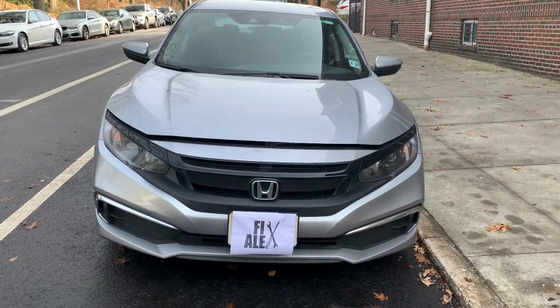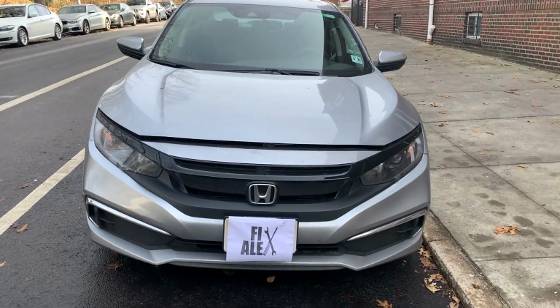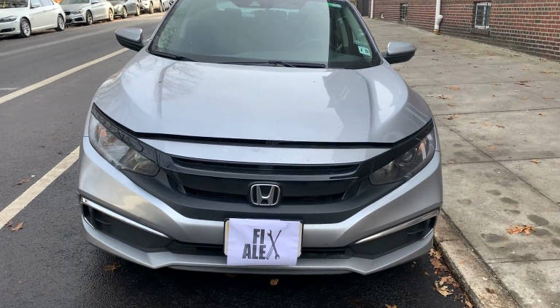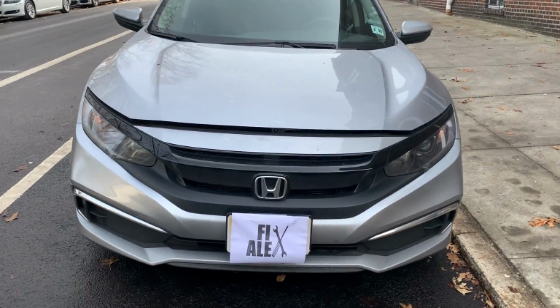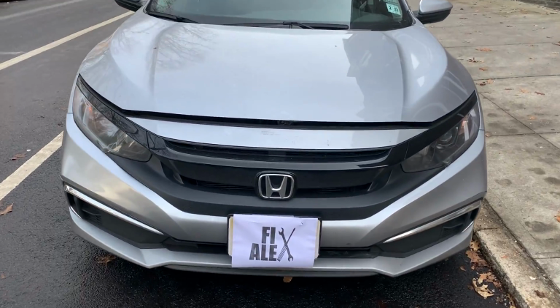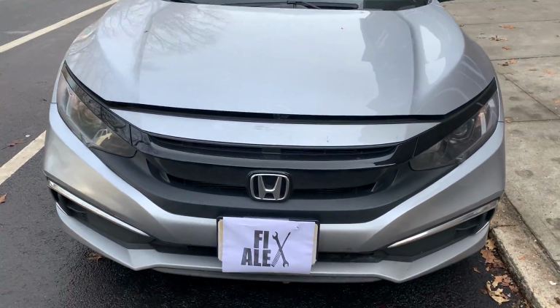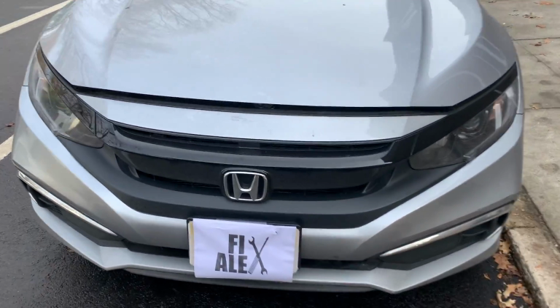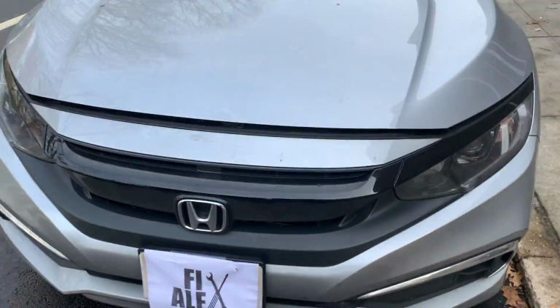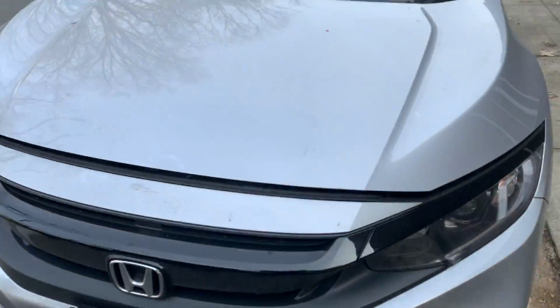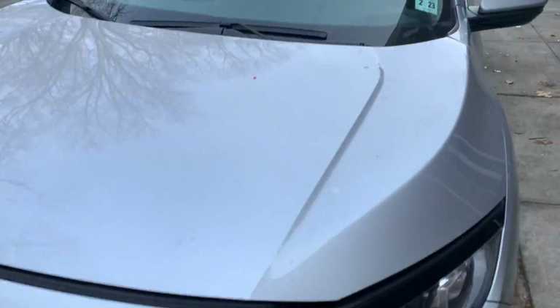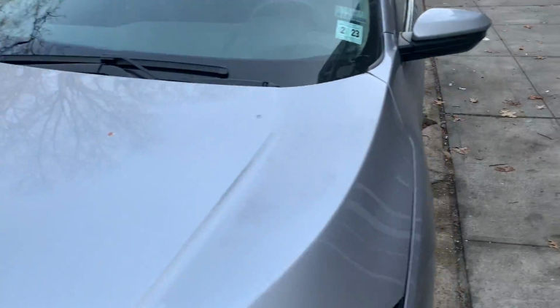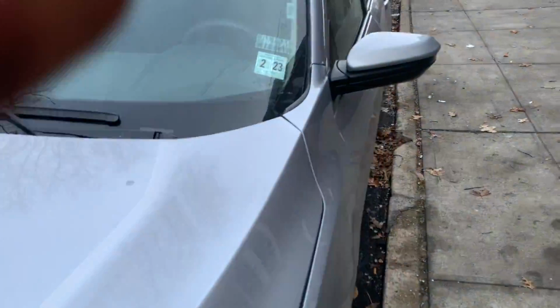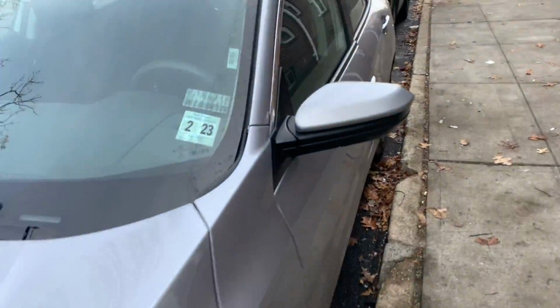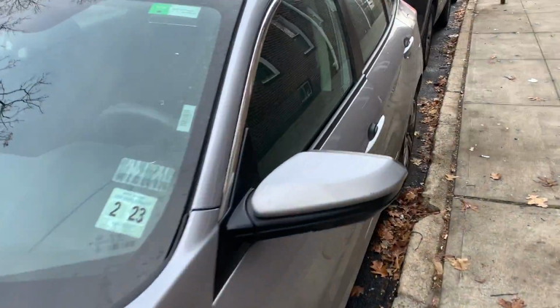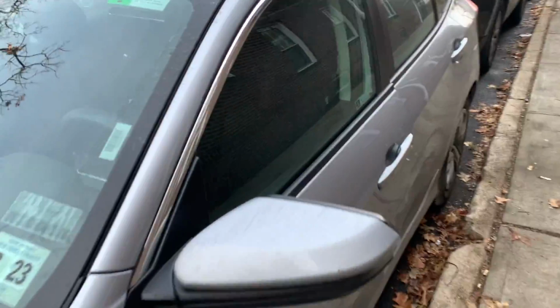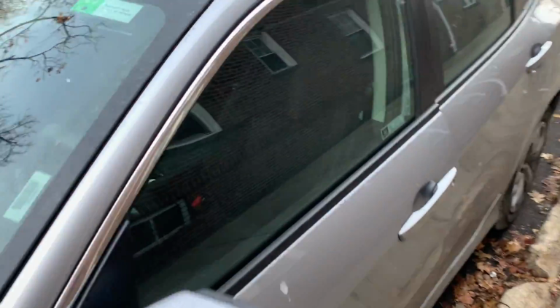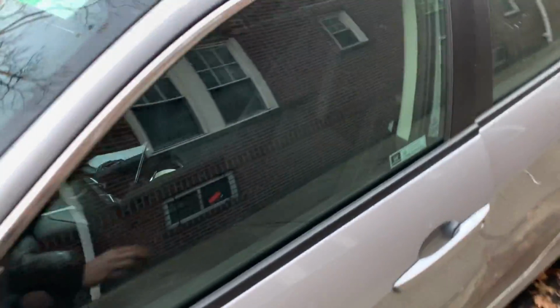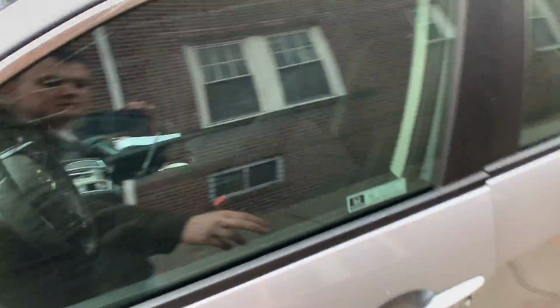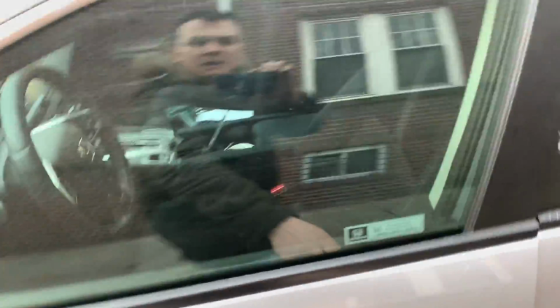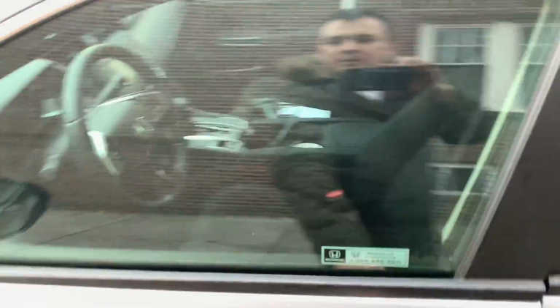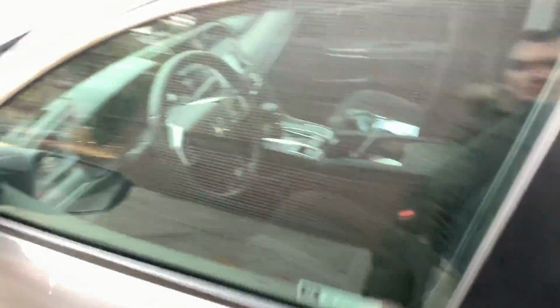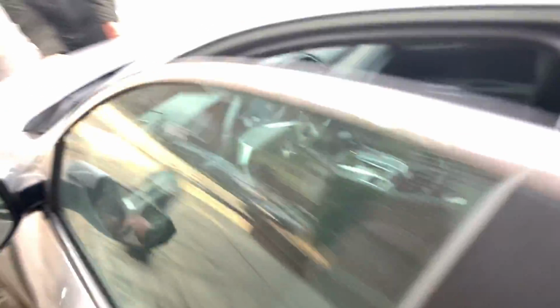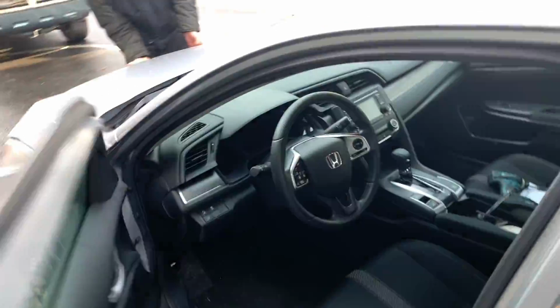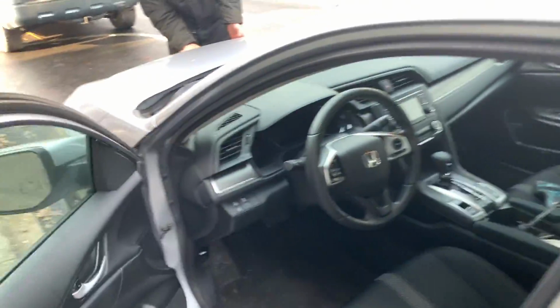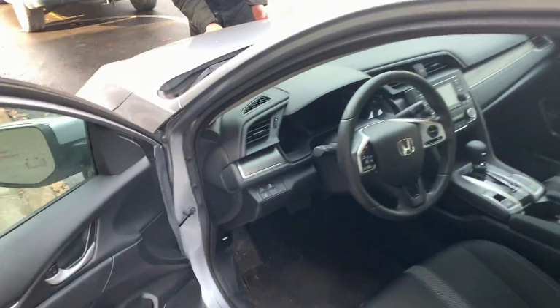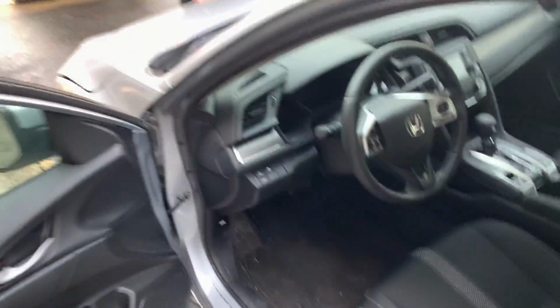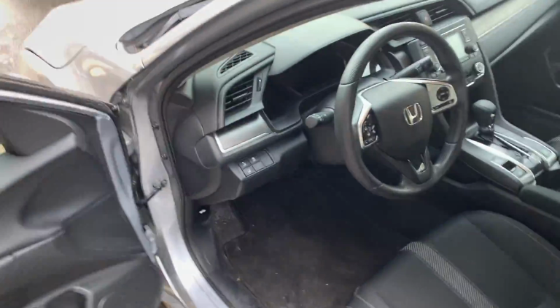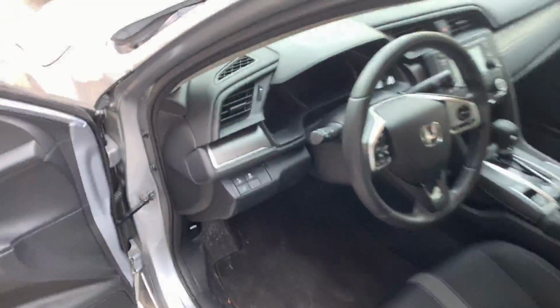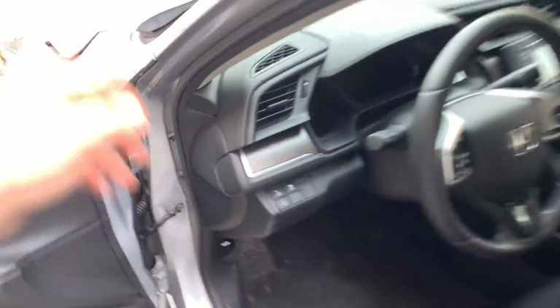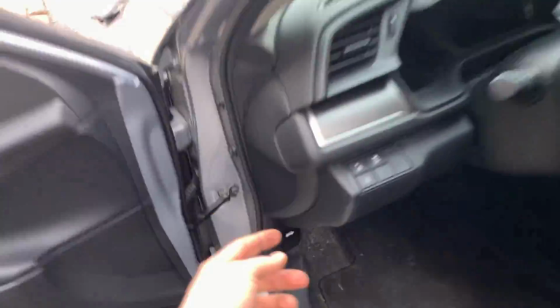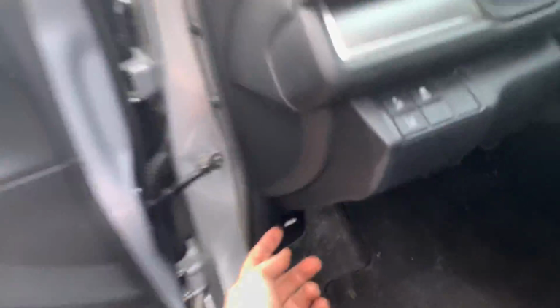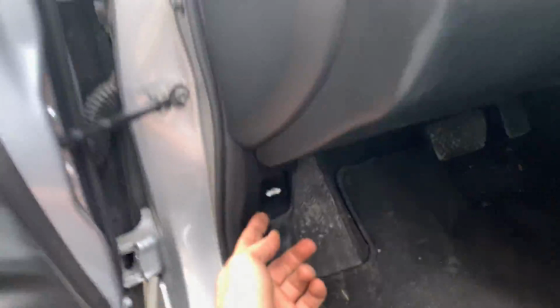Hey guys, Fix Alex here. Today I'm going to show you how to replace your spark plugs on this 2019 Honda Civic.